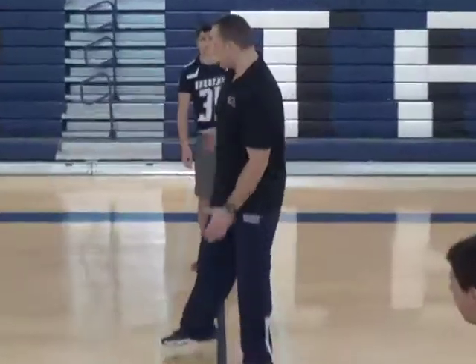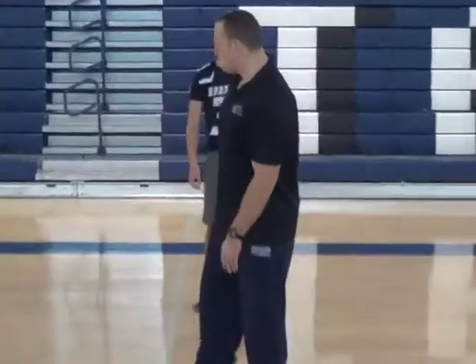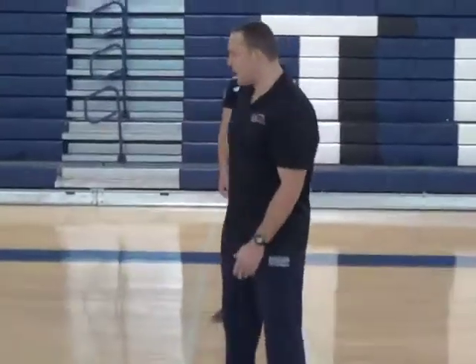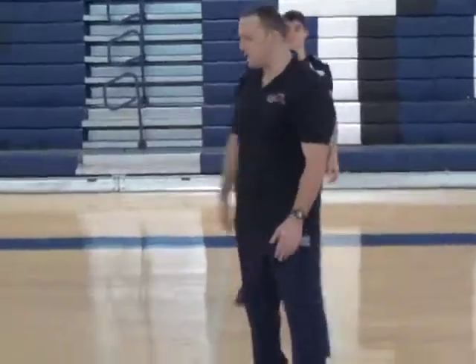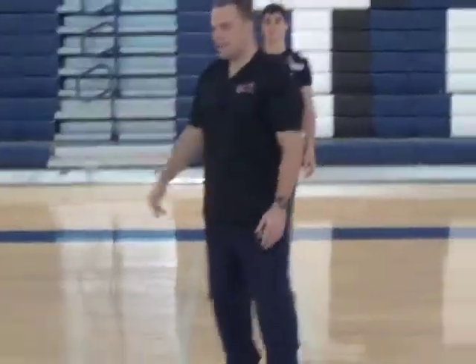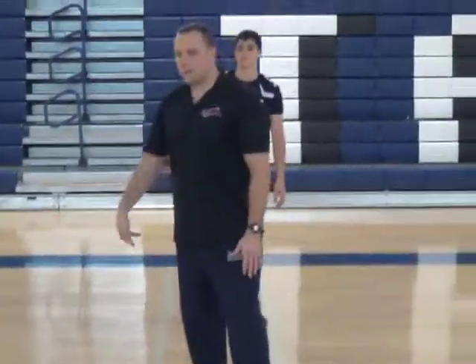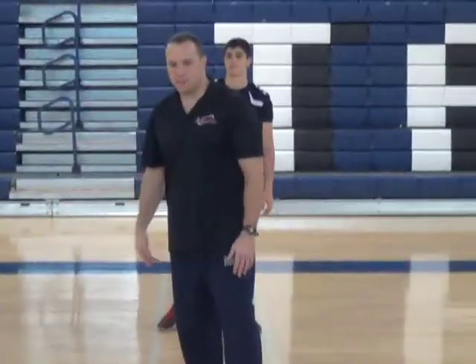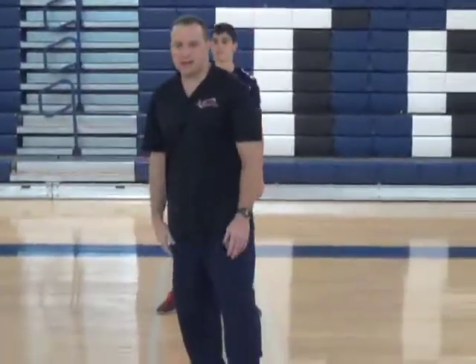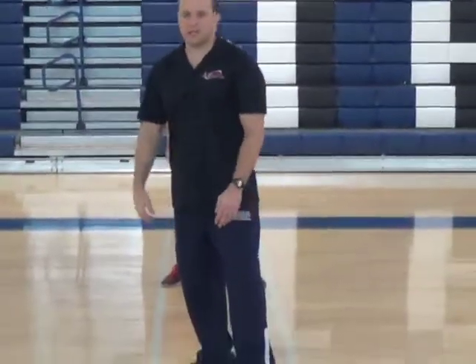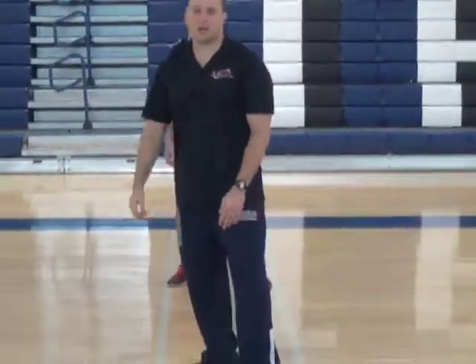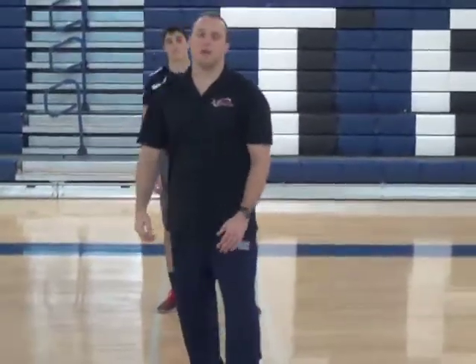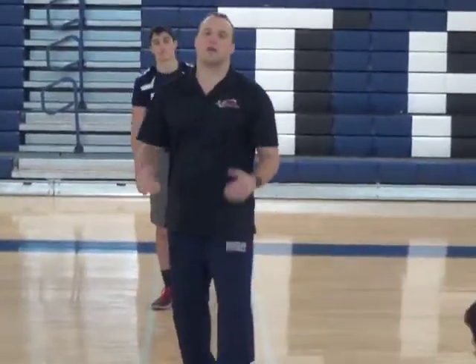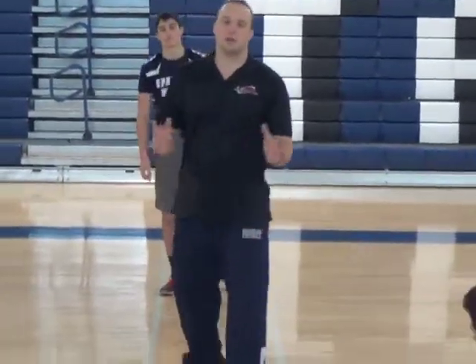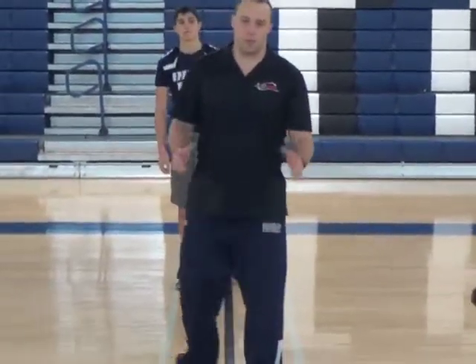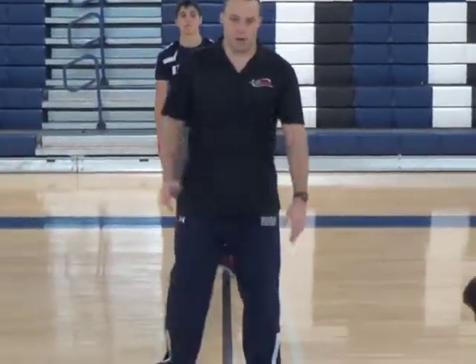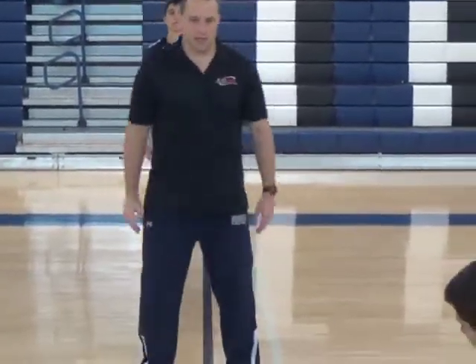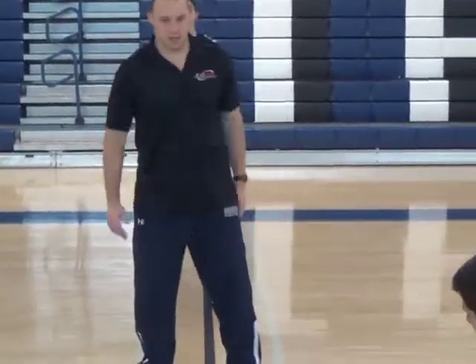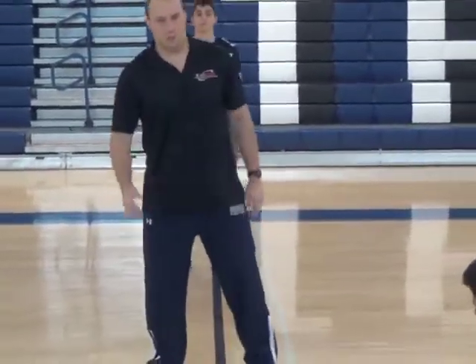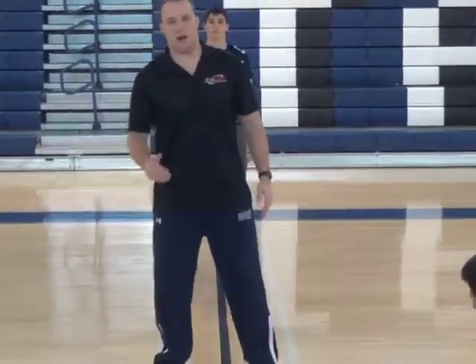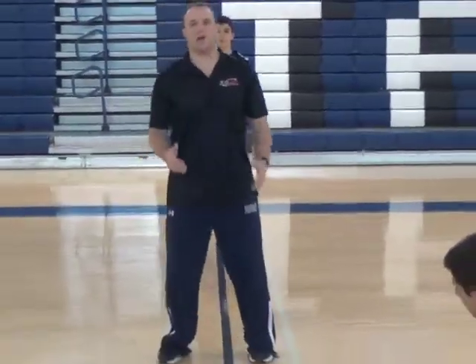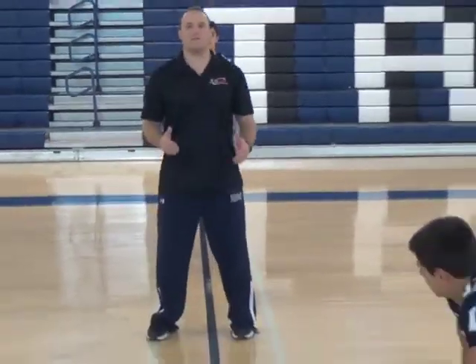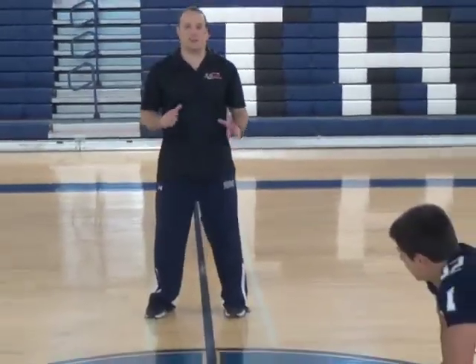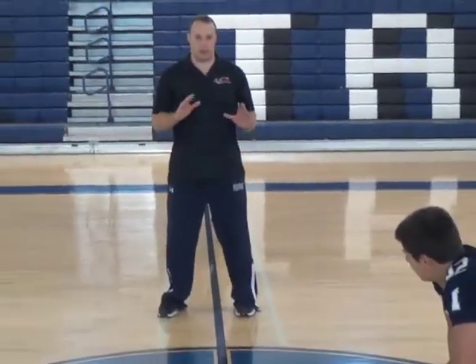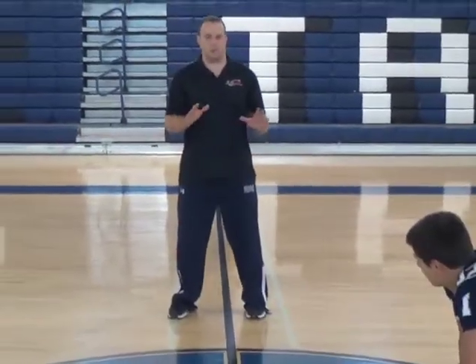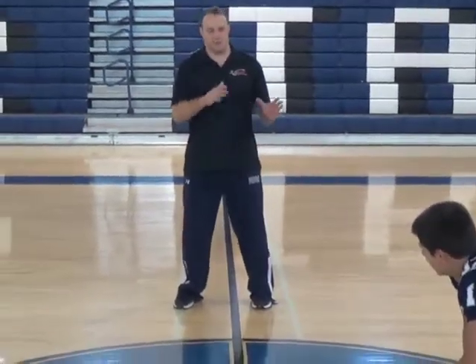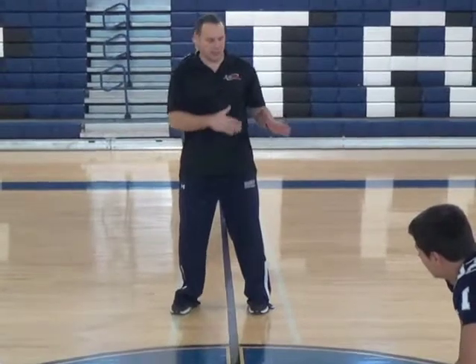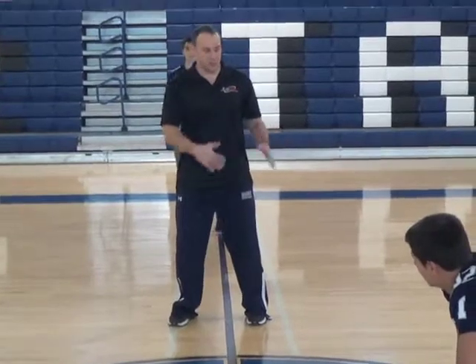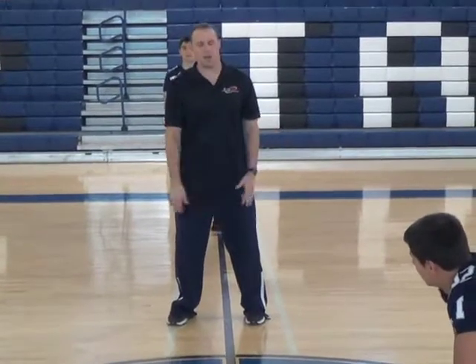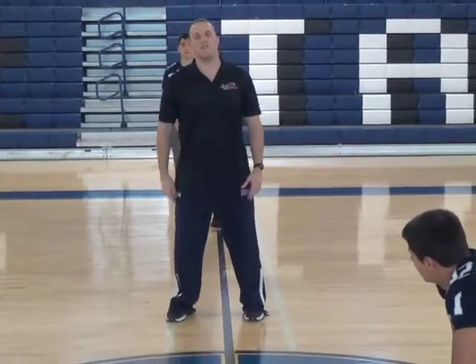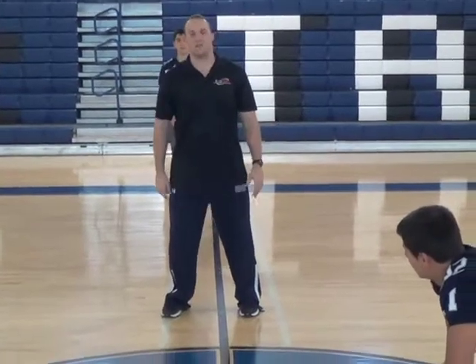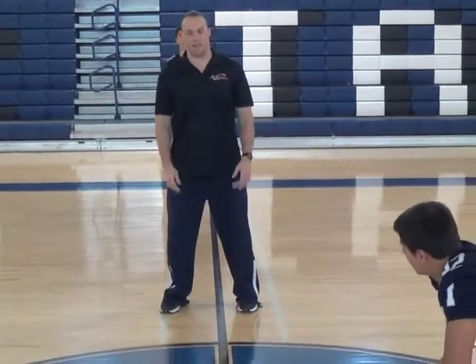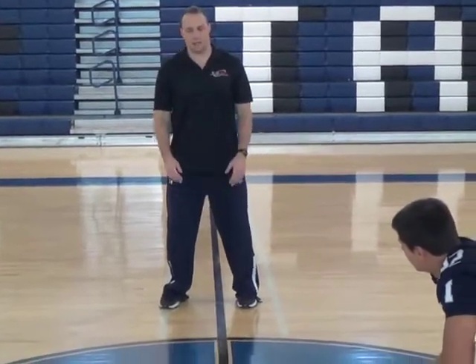Pistol liner, V-backs here. The coaching point on this is parallel feet — not the pivot technique, the parallel feet technique.